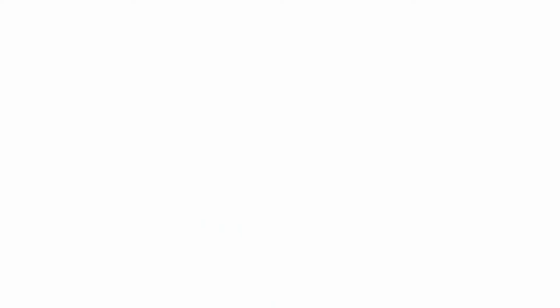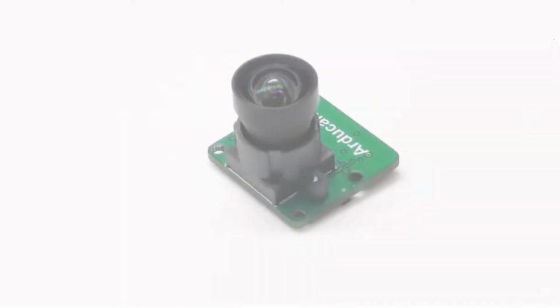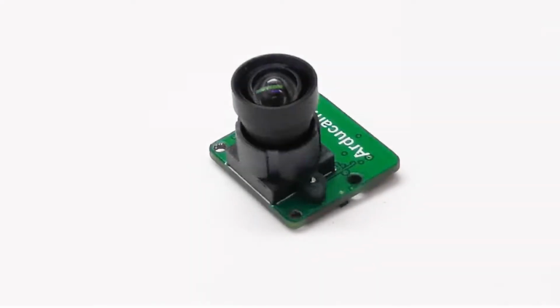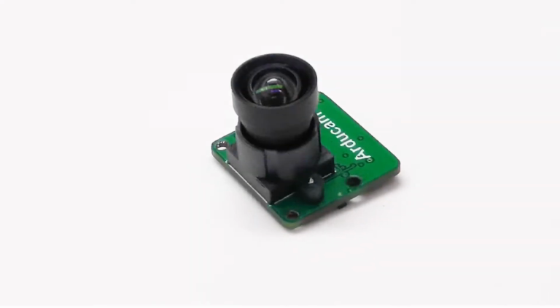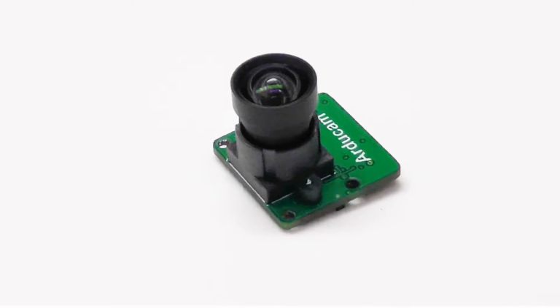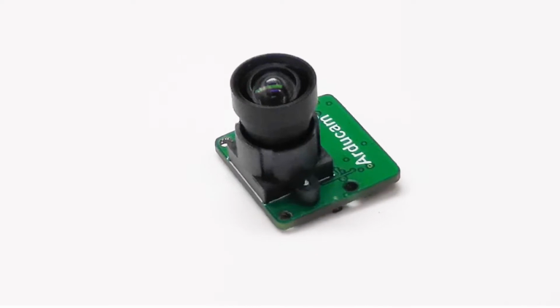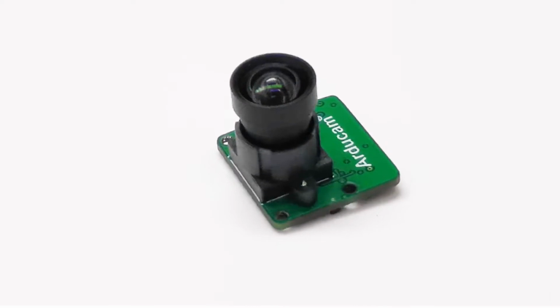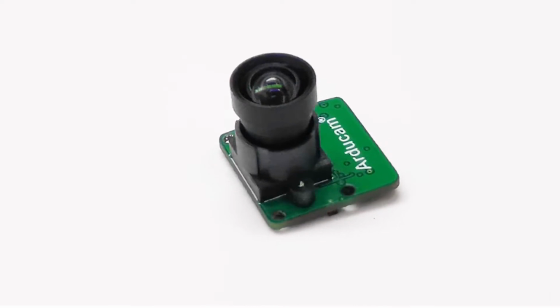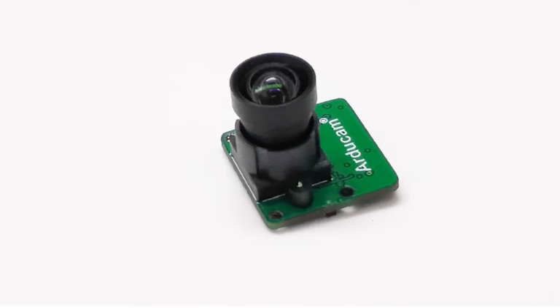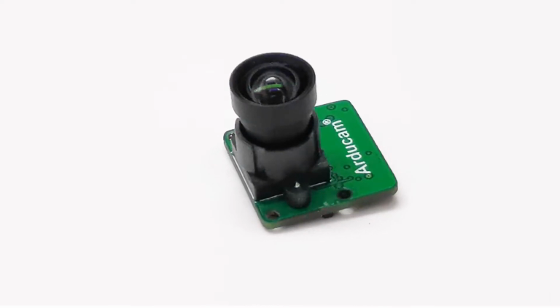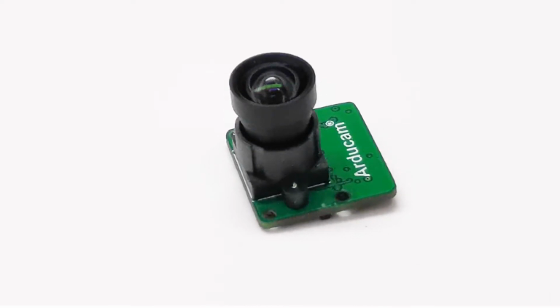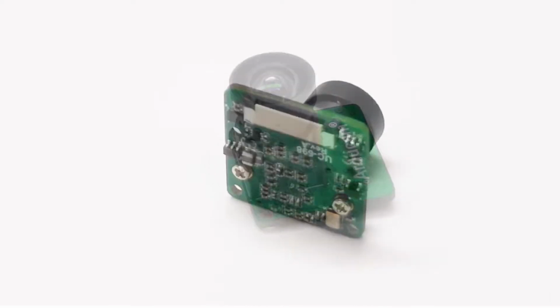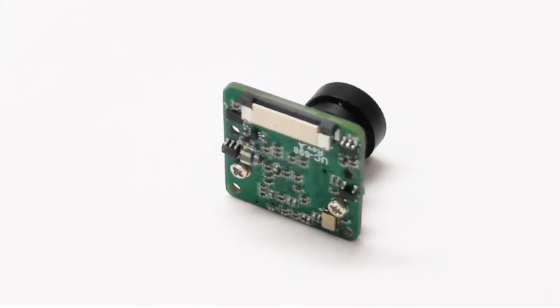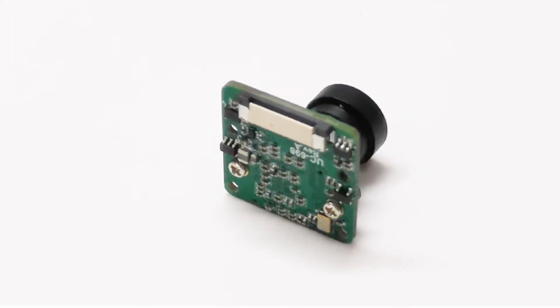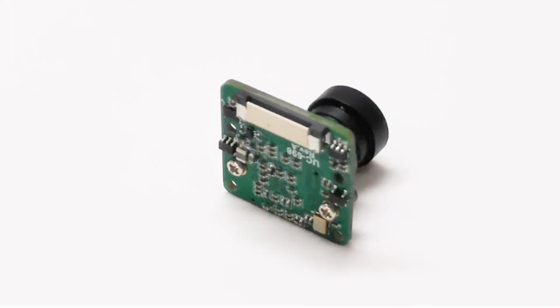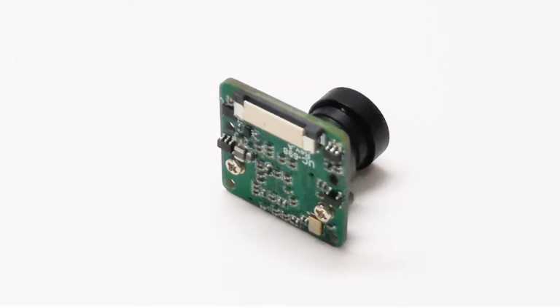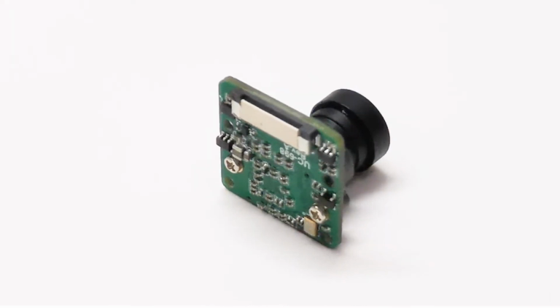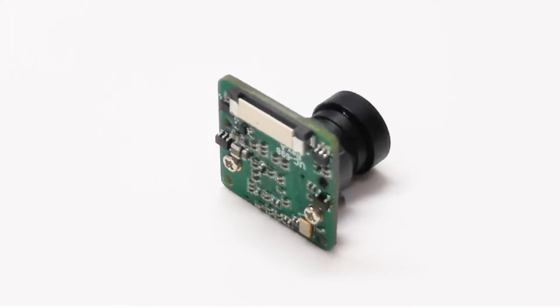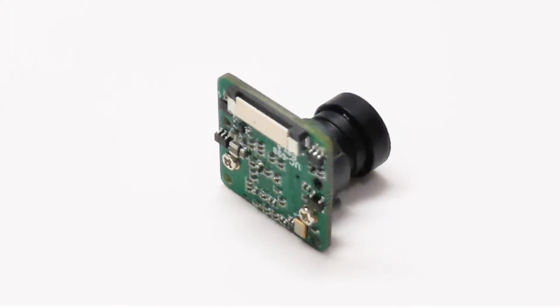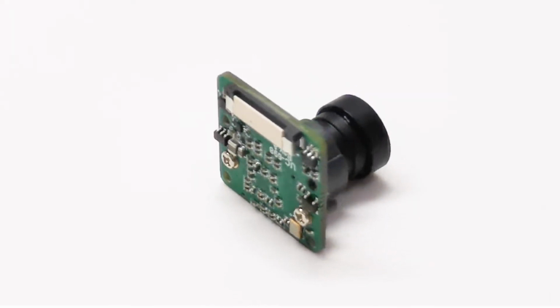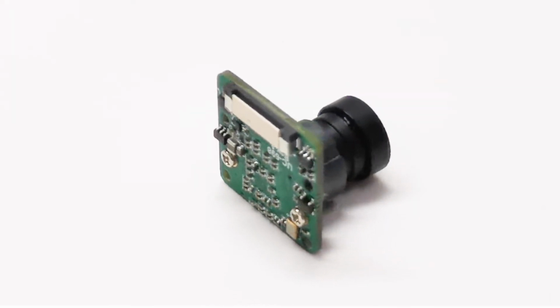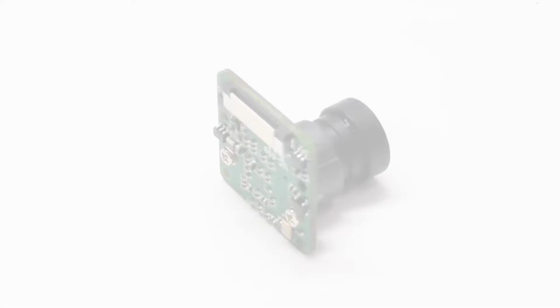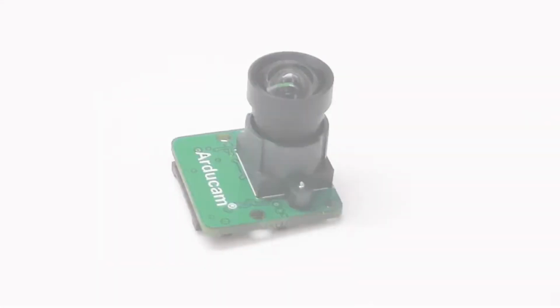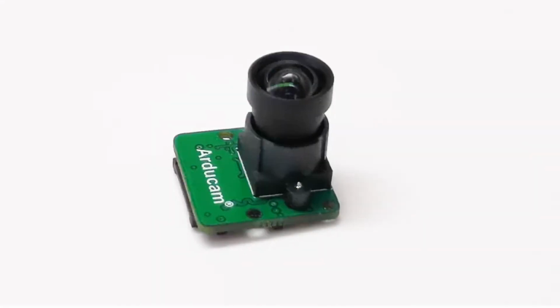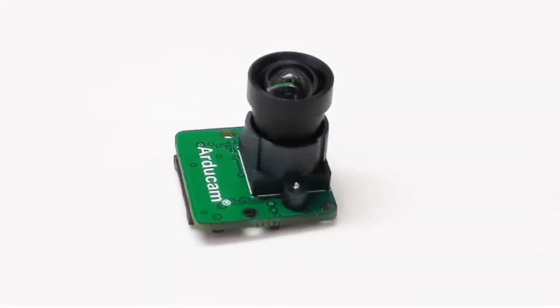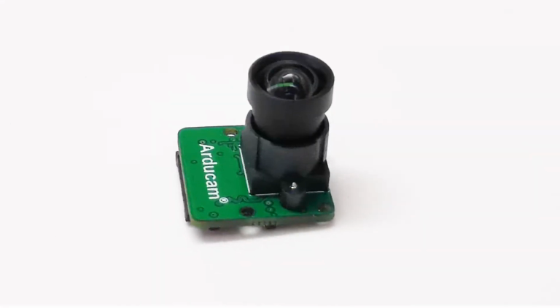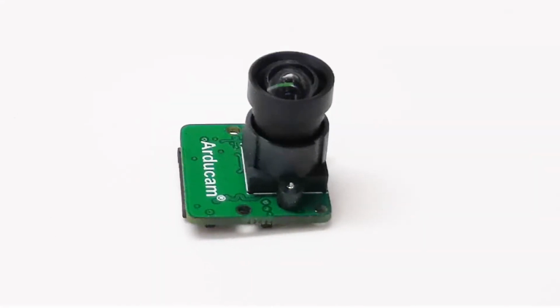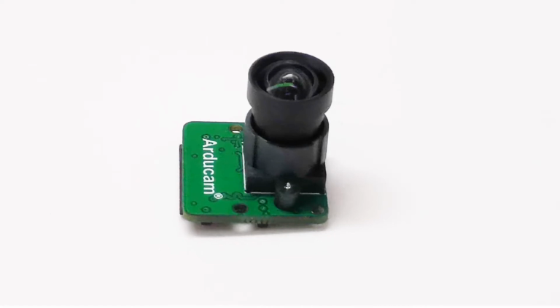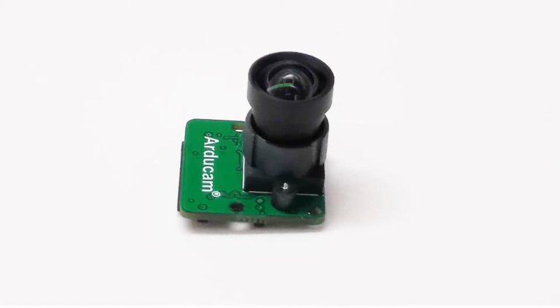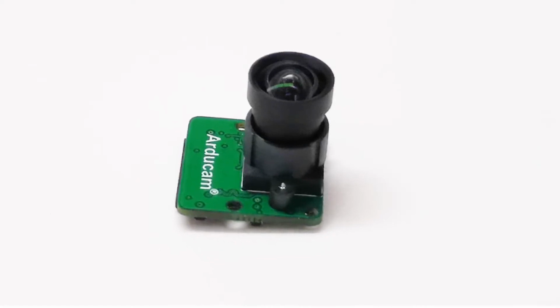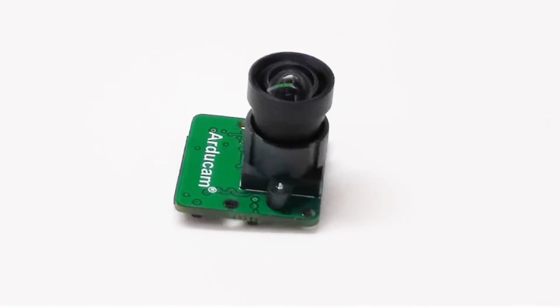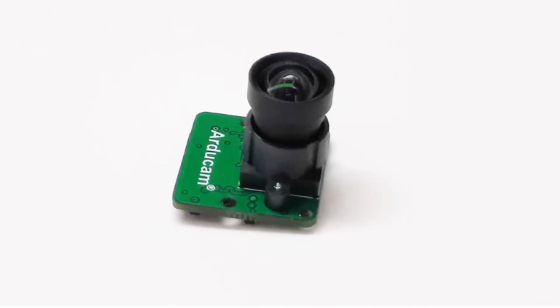The mini version of the IMX477 HQ camera will be the best choice for handheld, head mount, or drone applications.